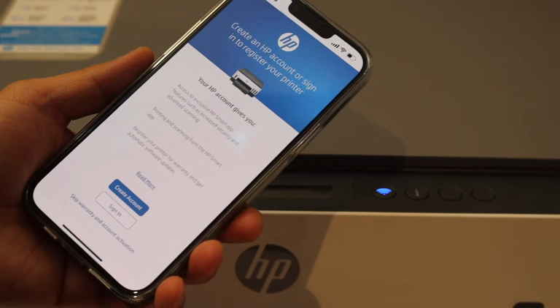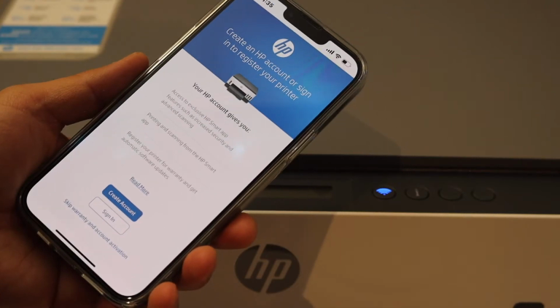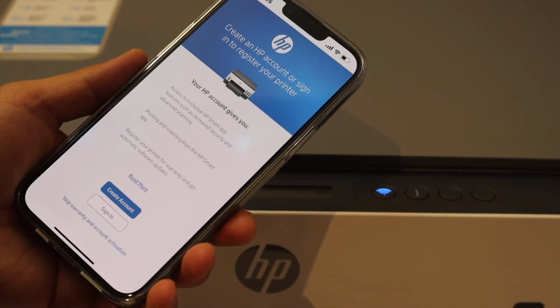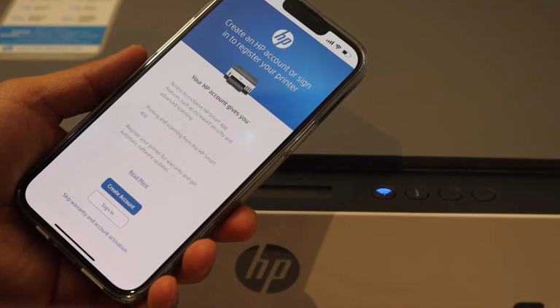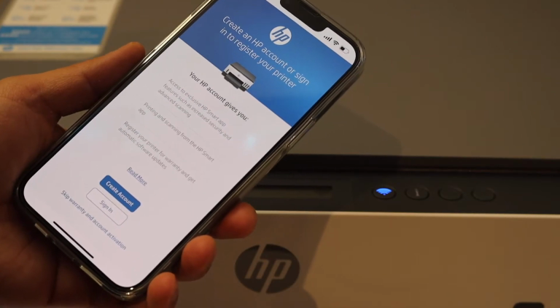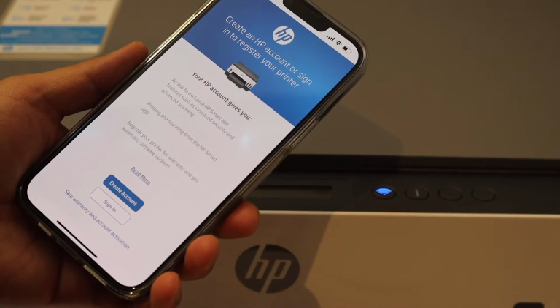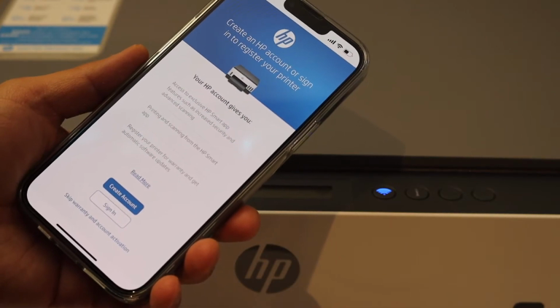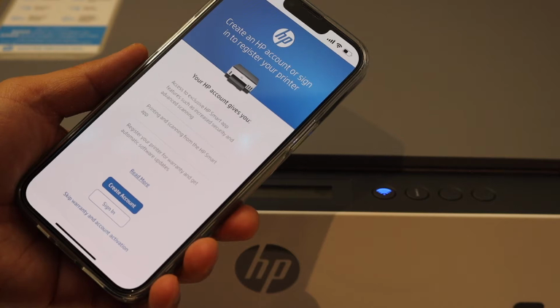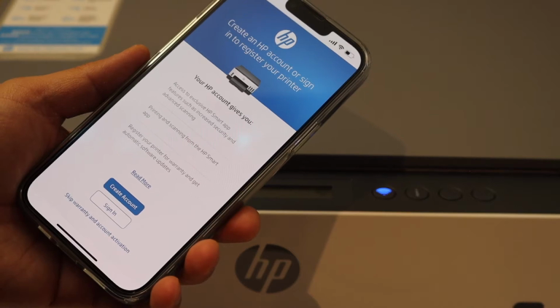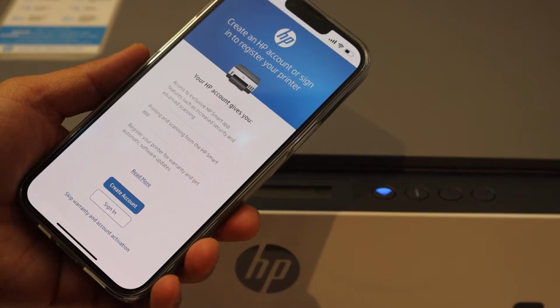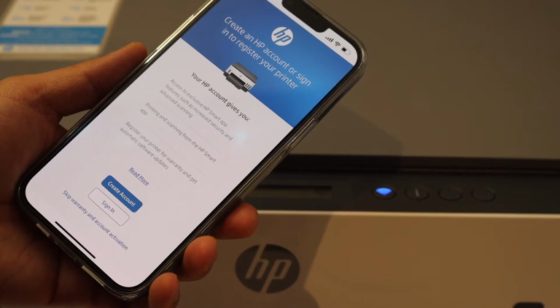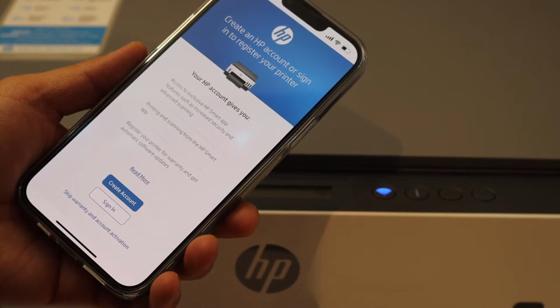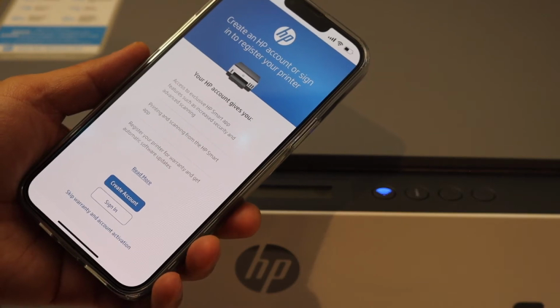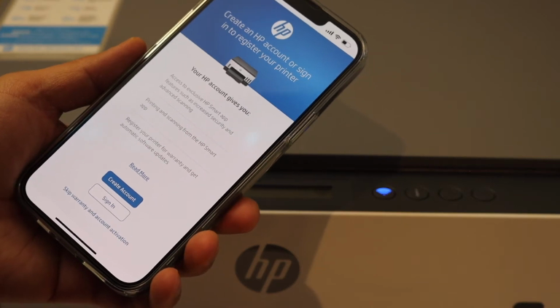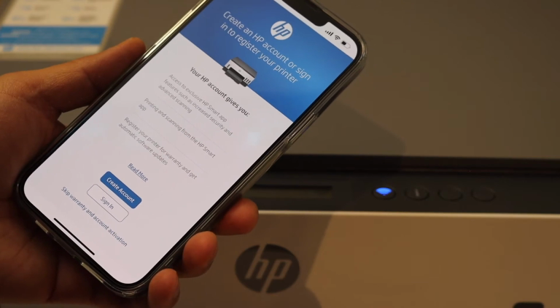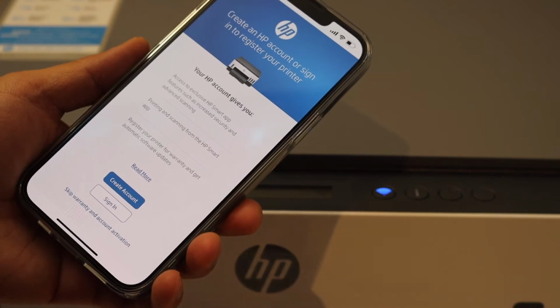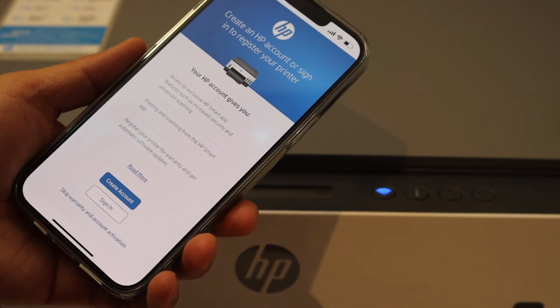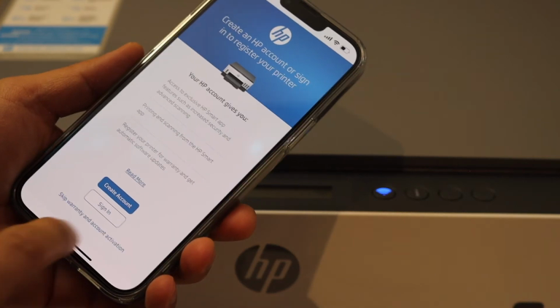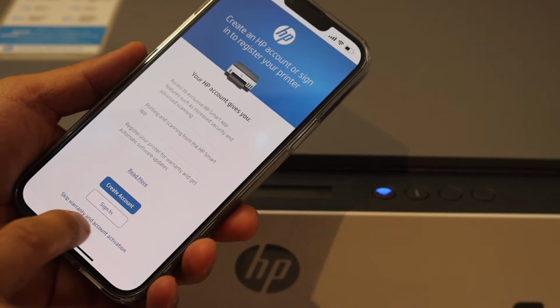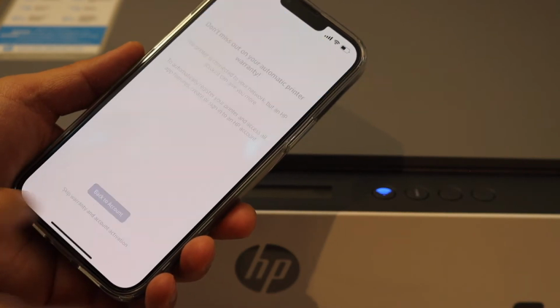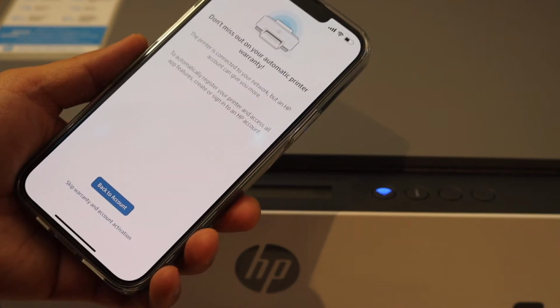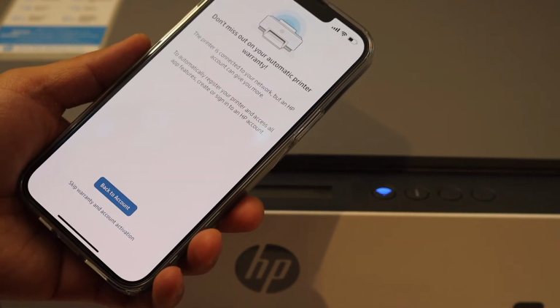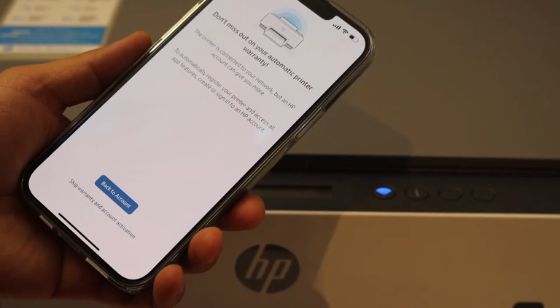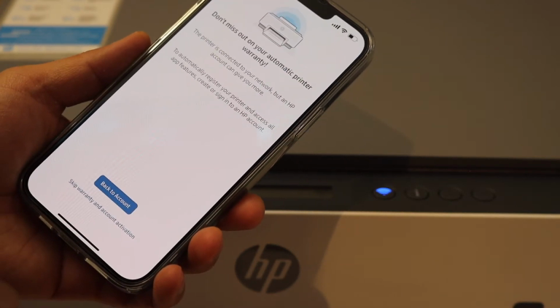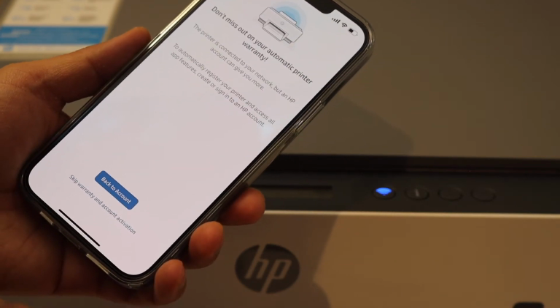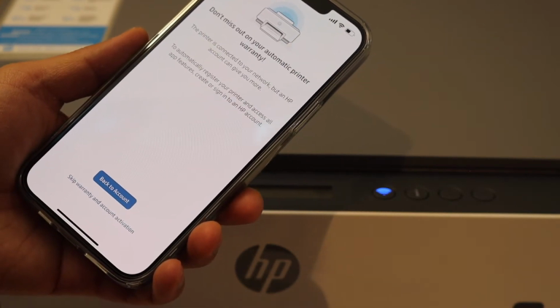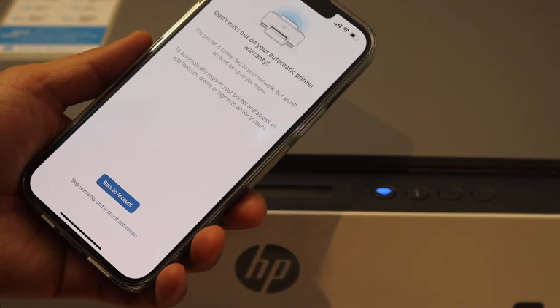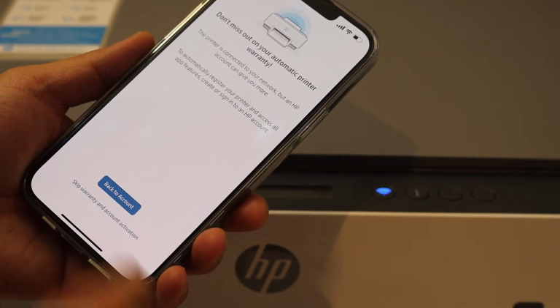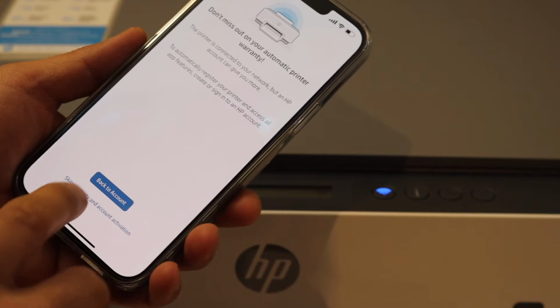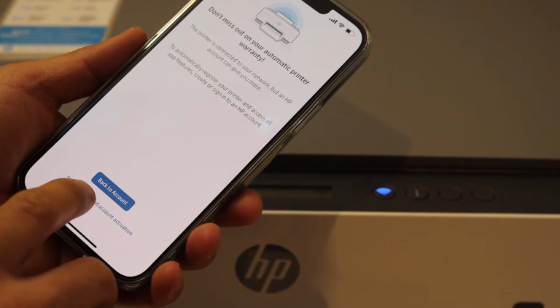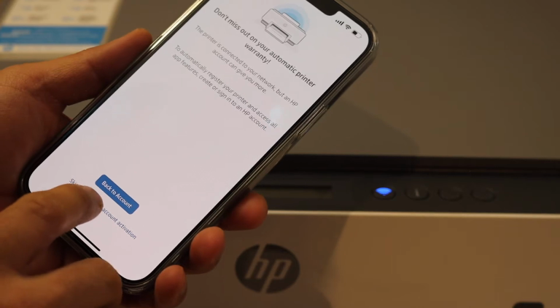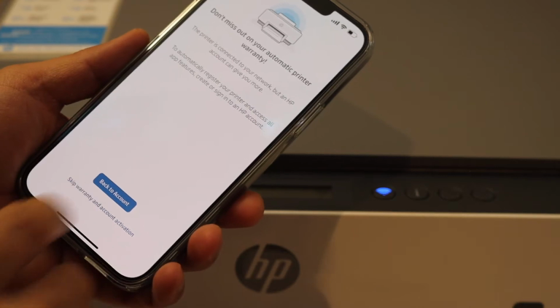If you want, you can create an HP account, sign in, or skip the account activation and warranty.